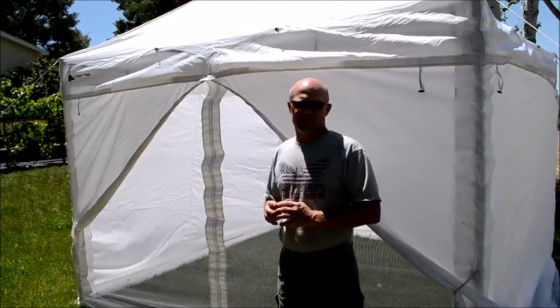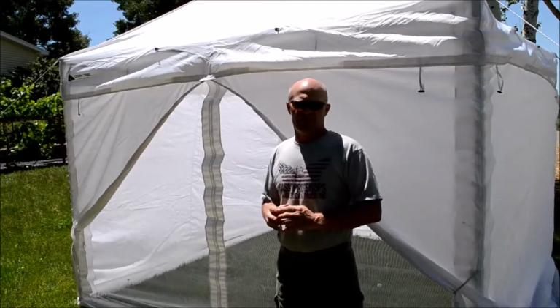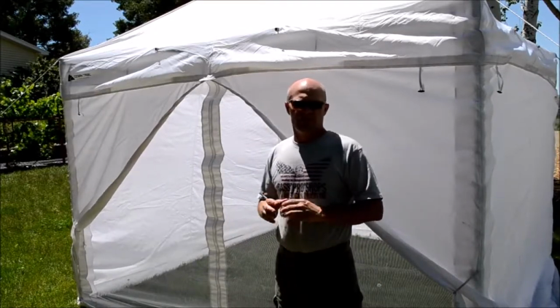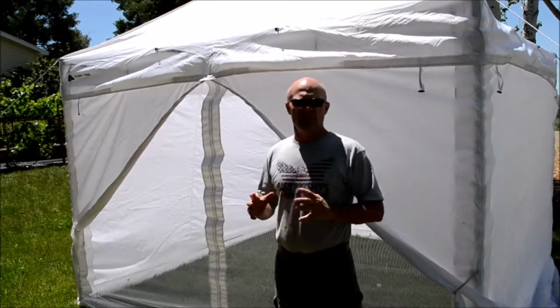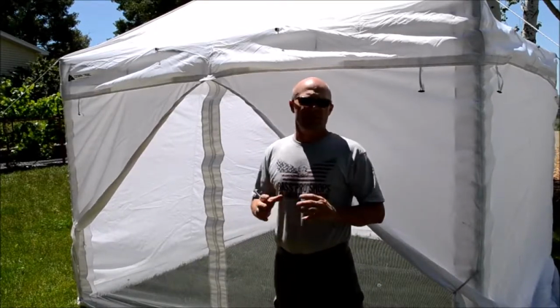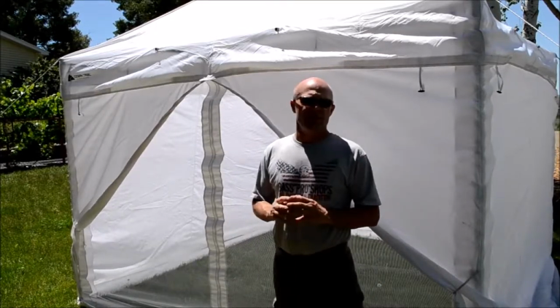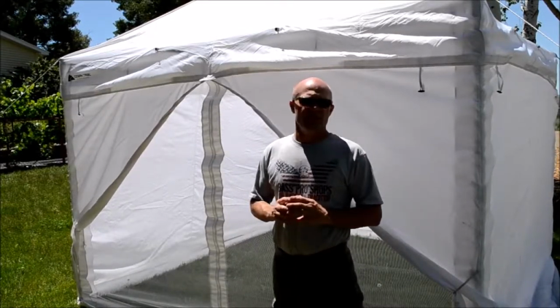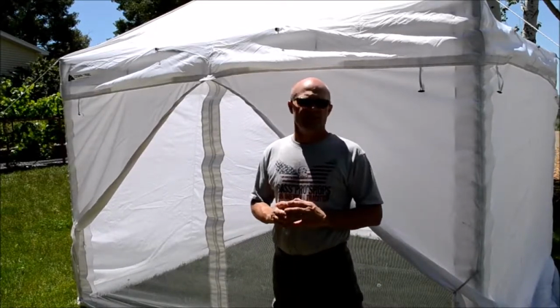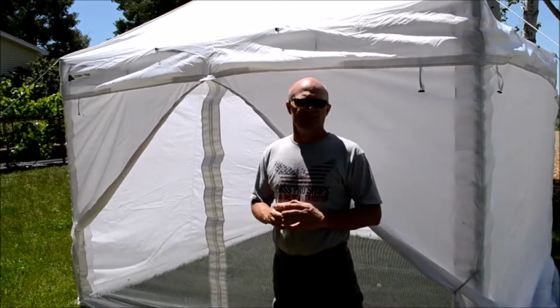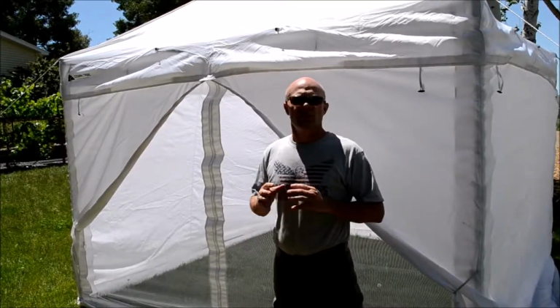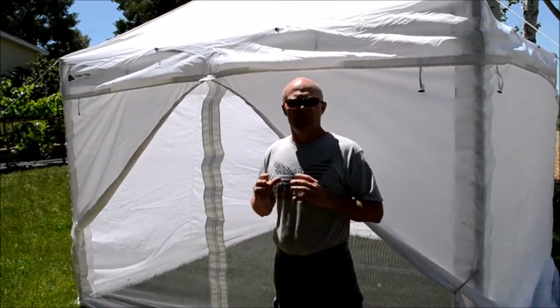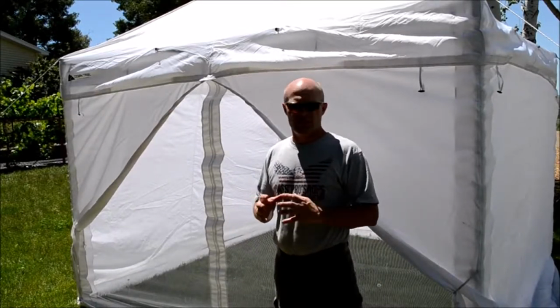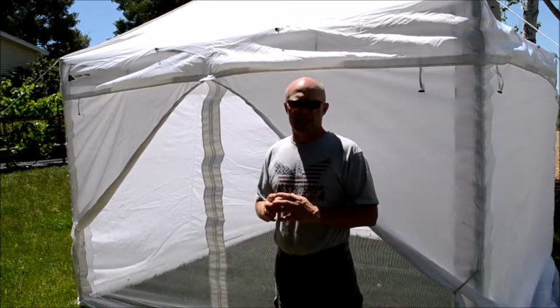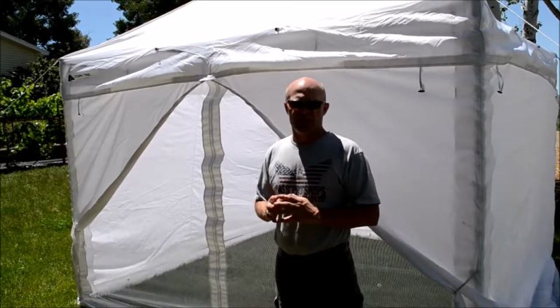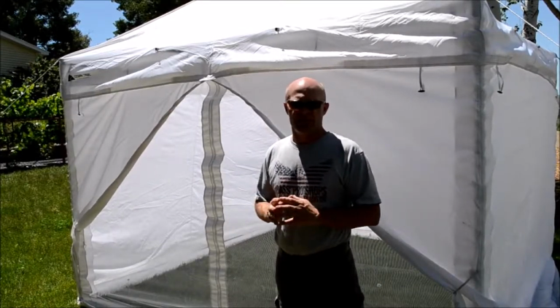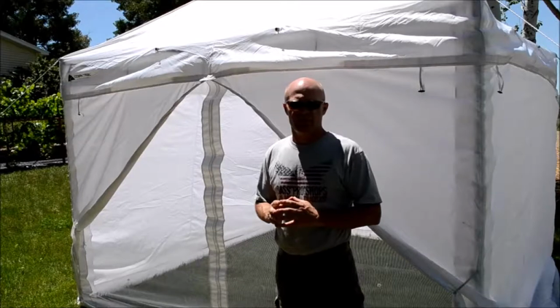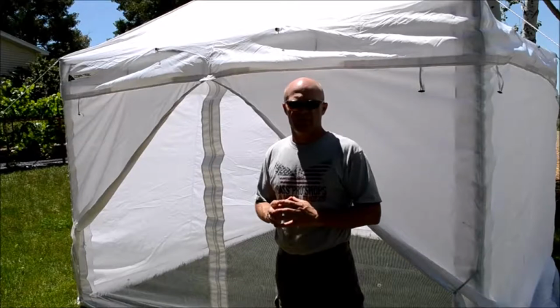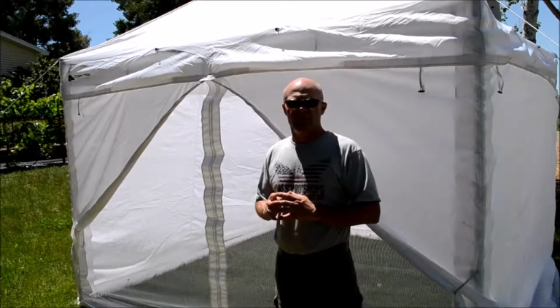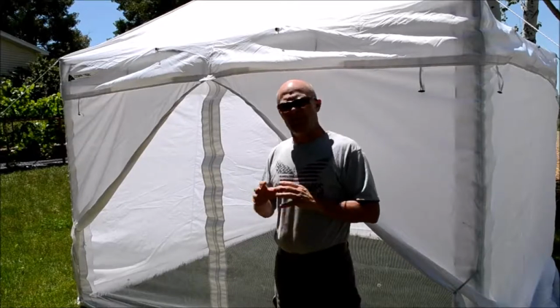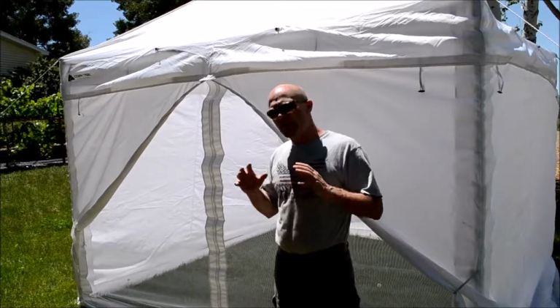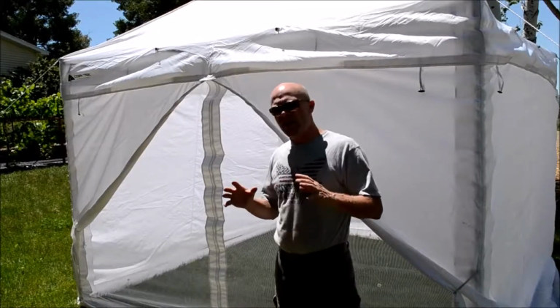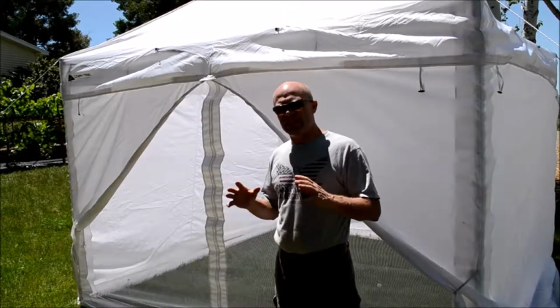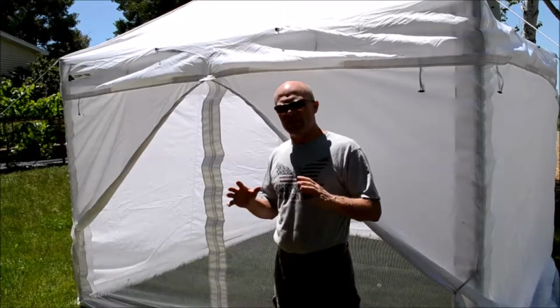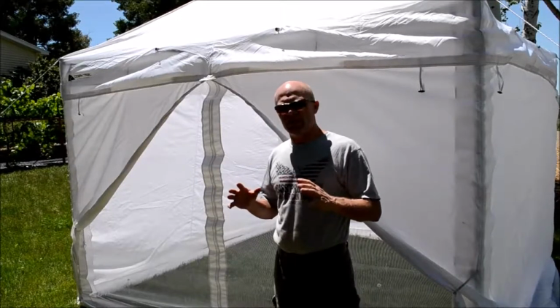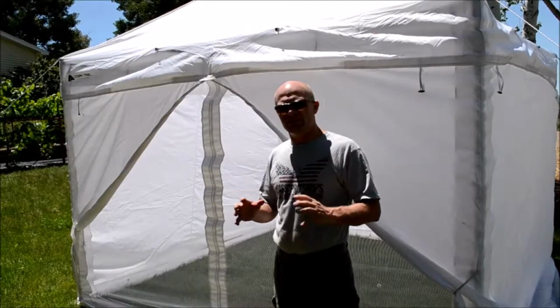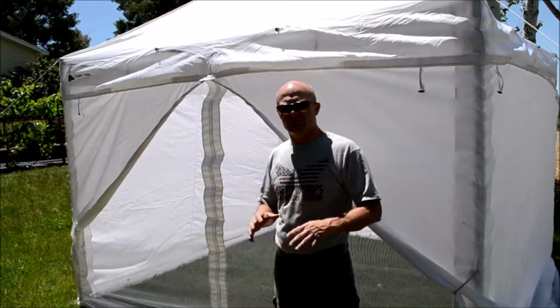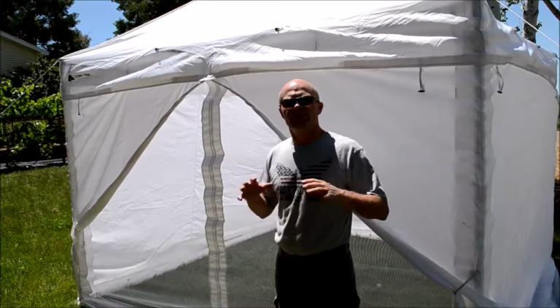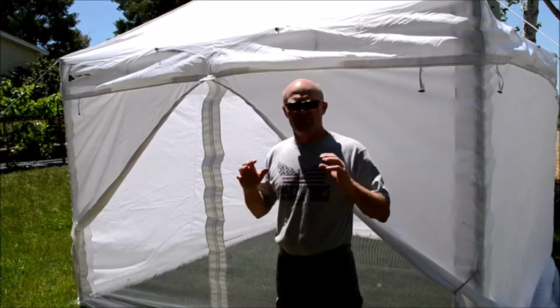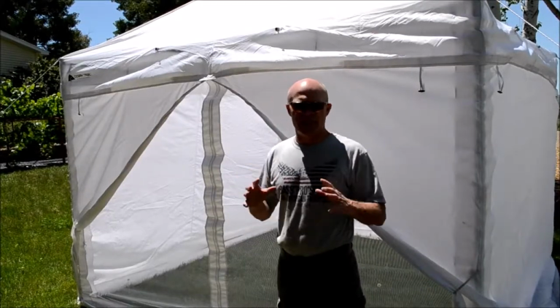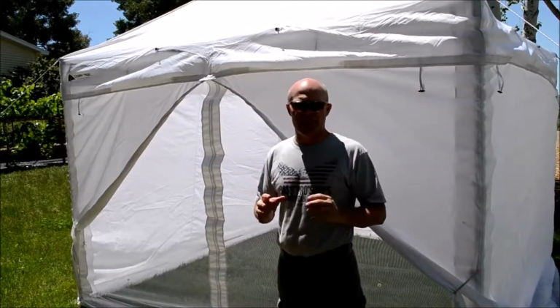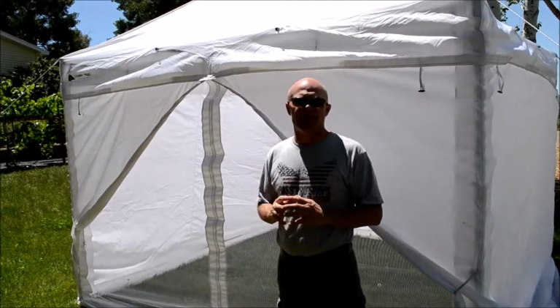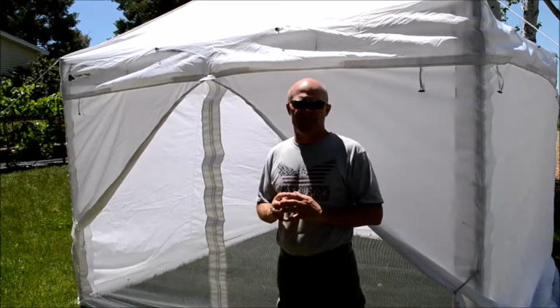The next big question was could I use the bug screens in concert with my solid sidewalls? The short answer is yes — maybe not ideal, but yes I can.